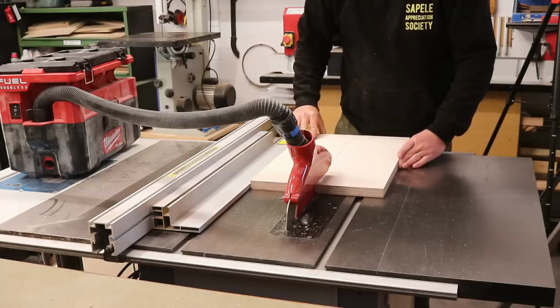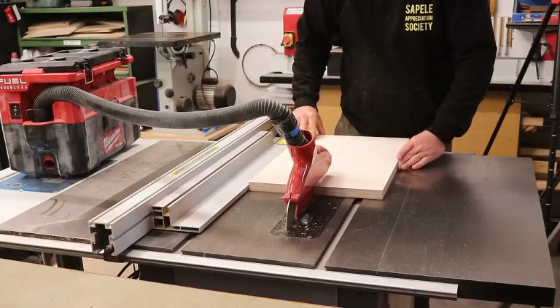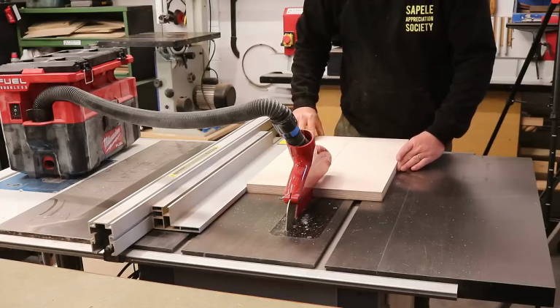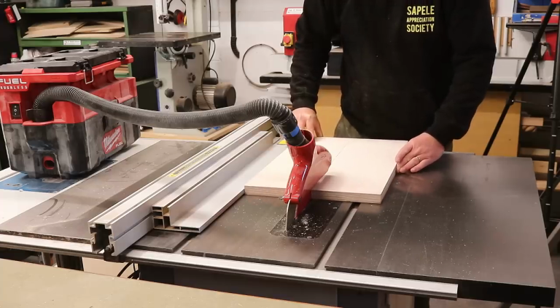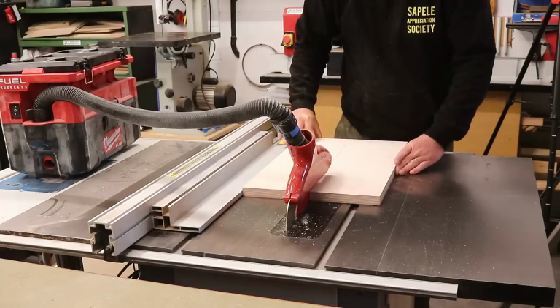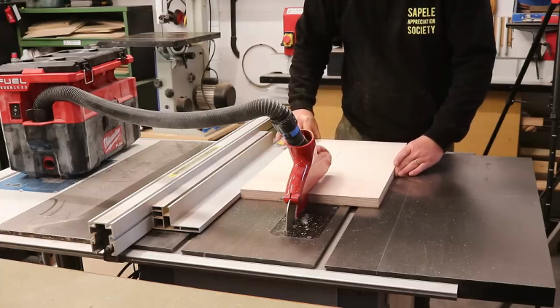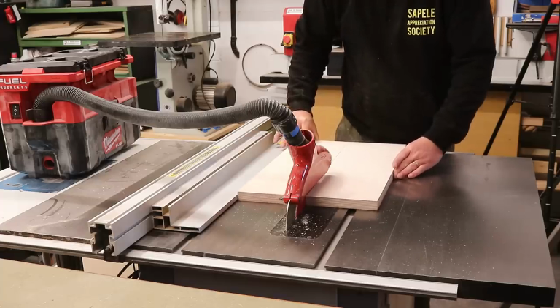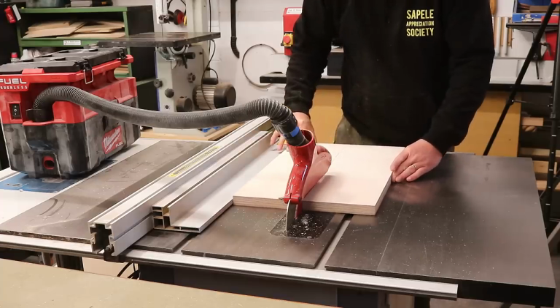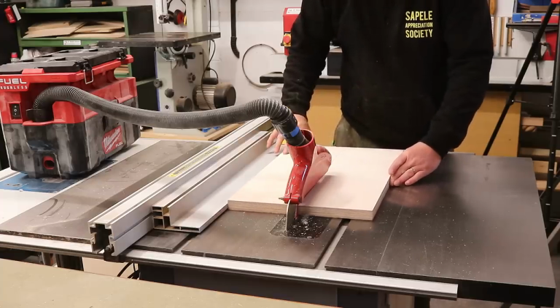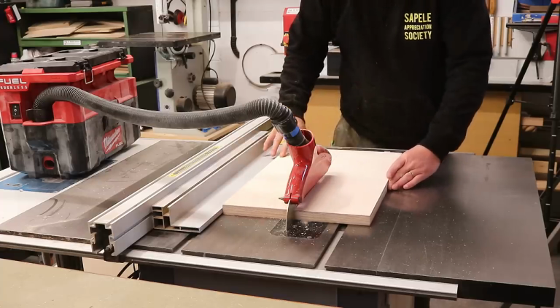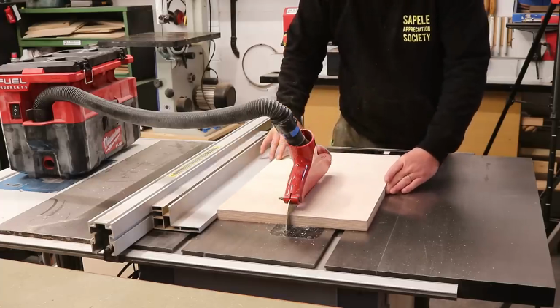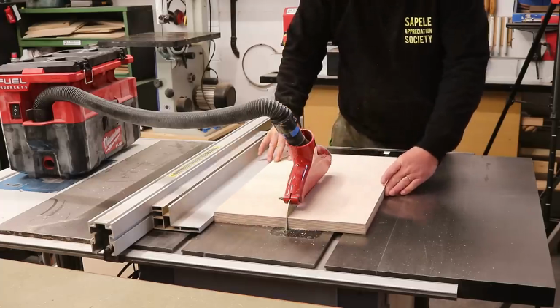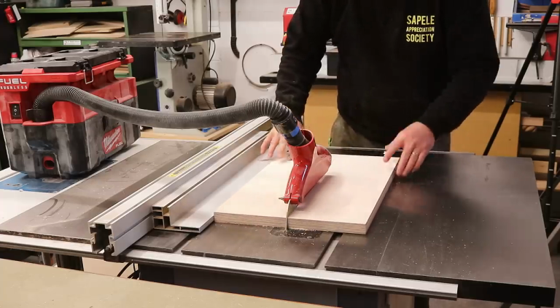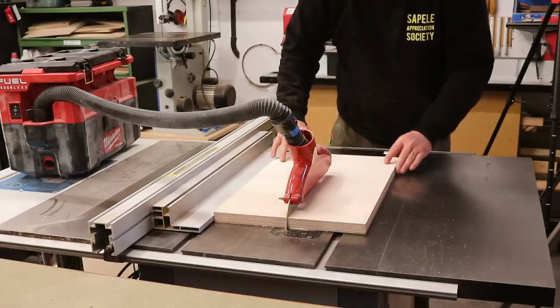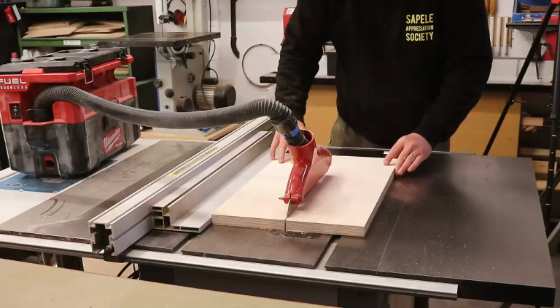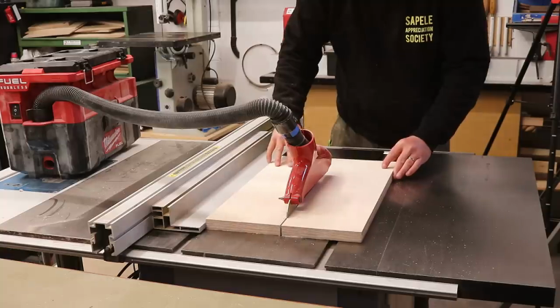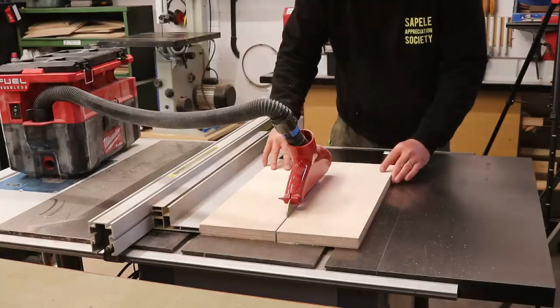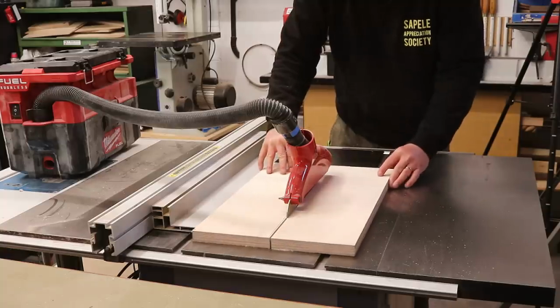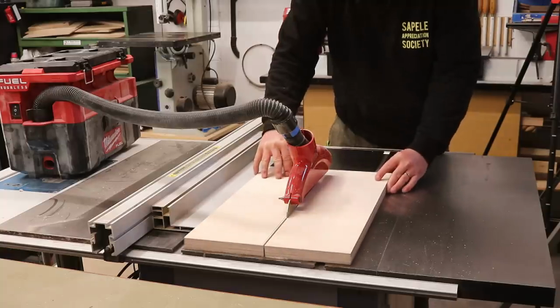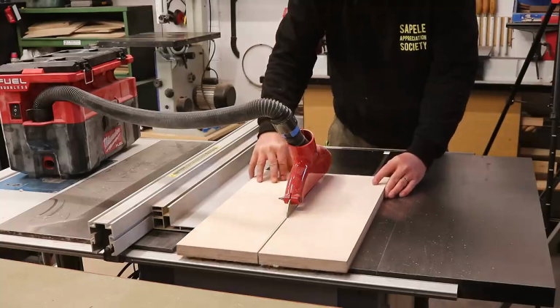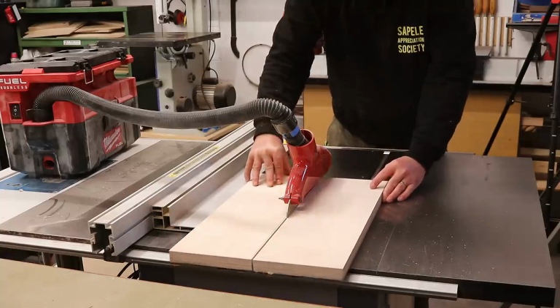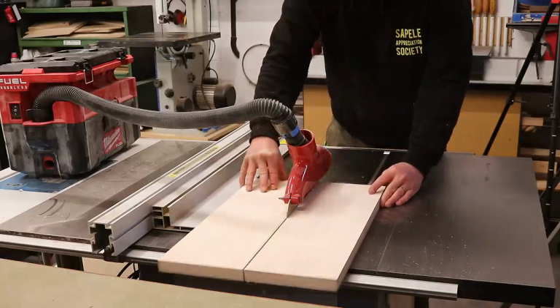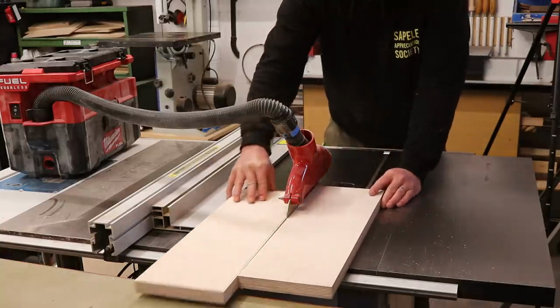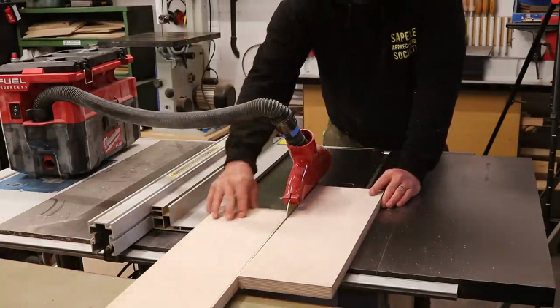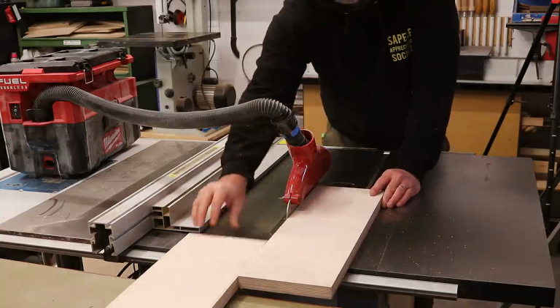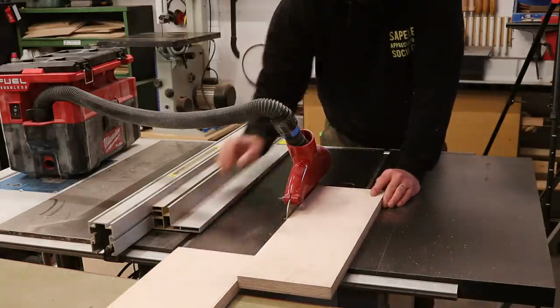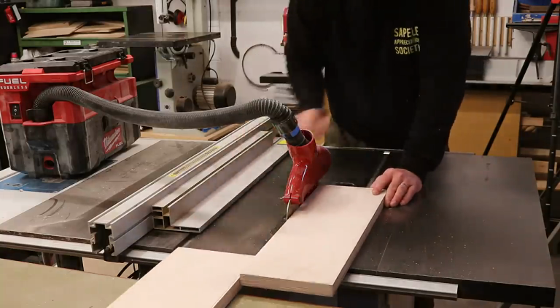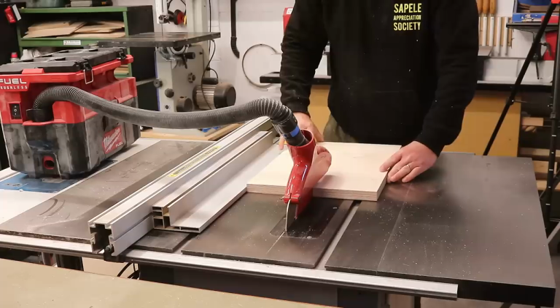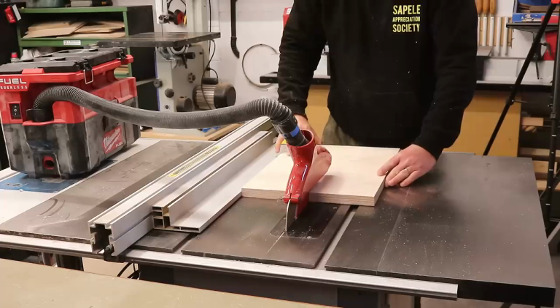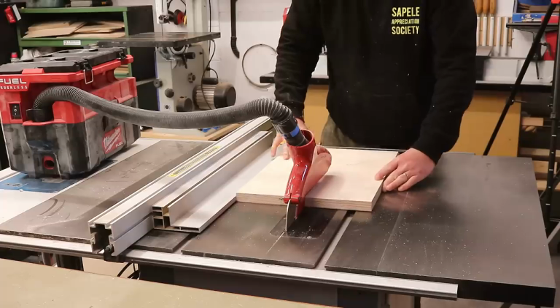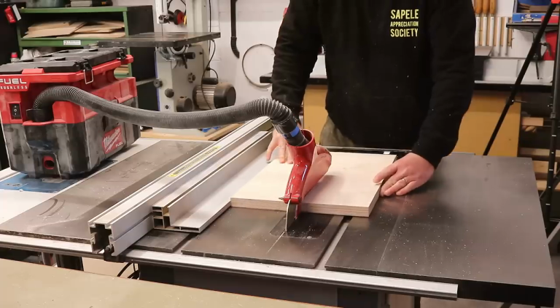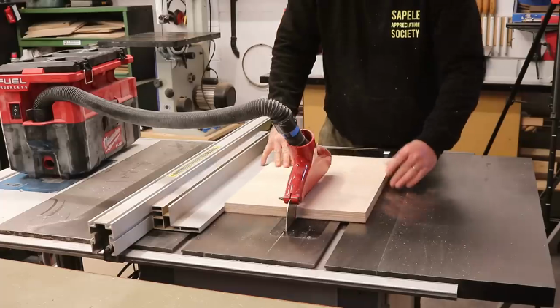I need three bits the same size. The exact measurements really don't matter too much, but I do want the top of the jaws to be flush with the workbench top.